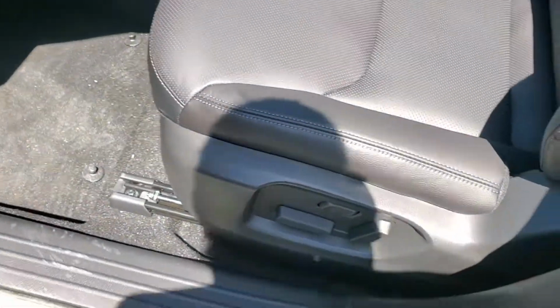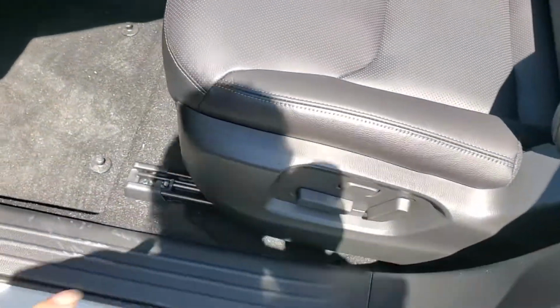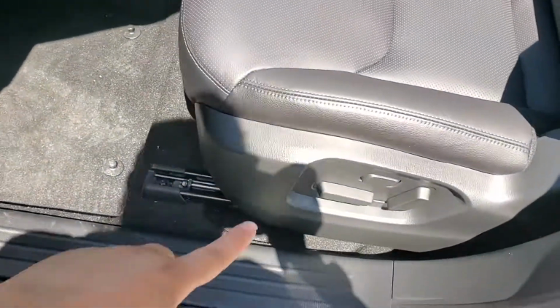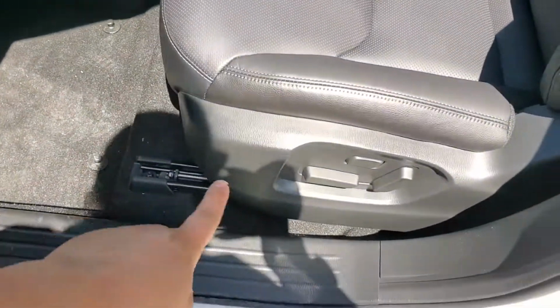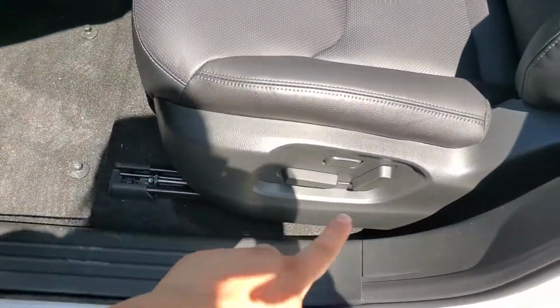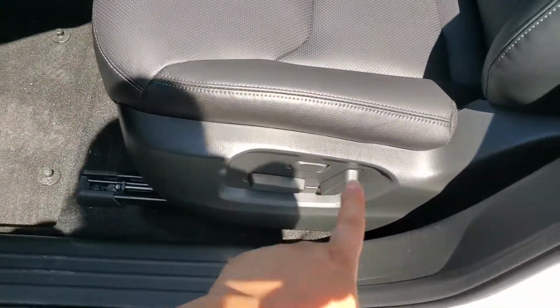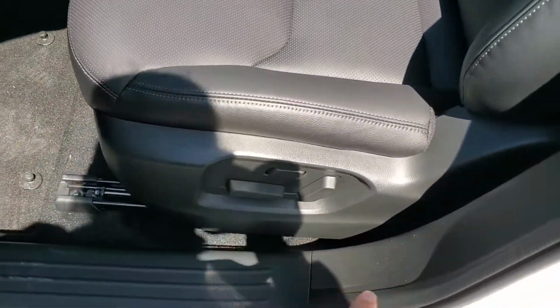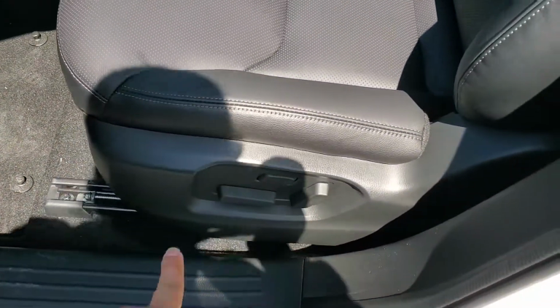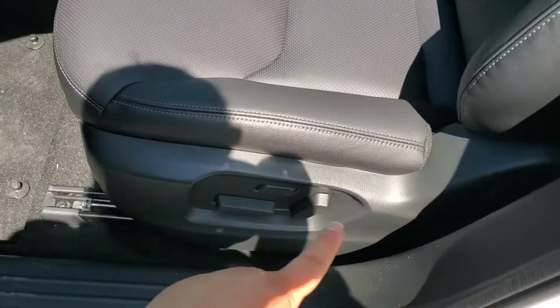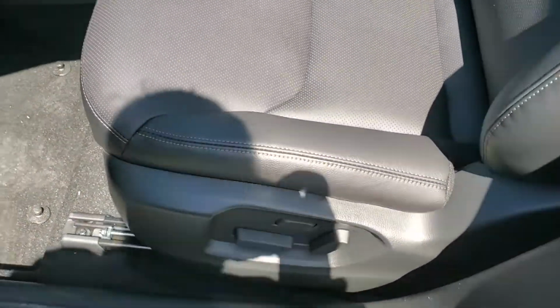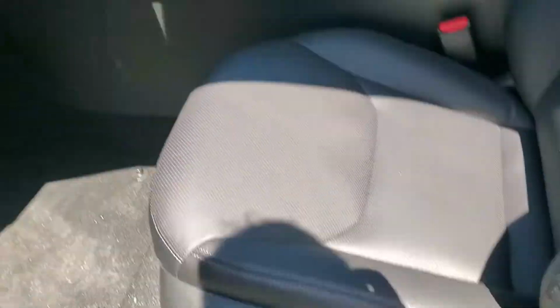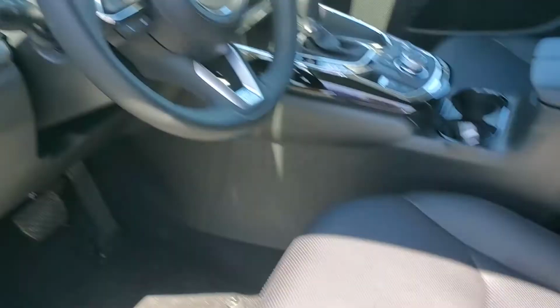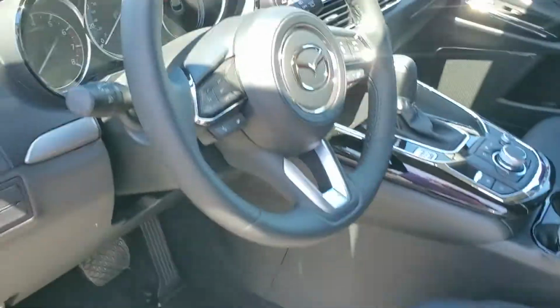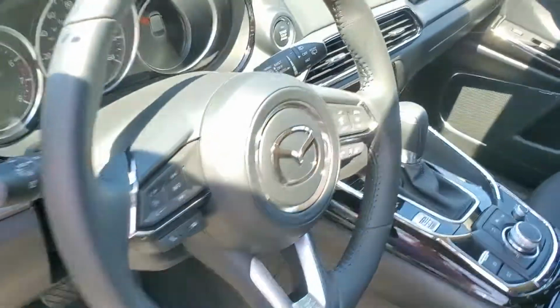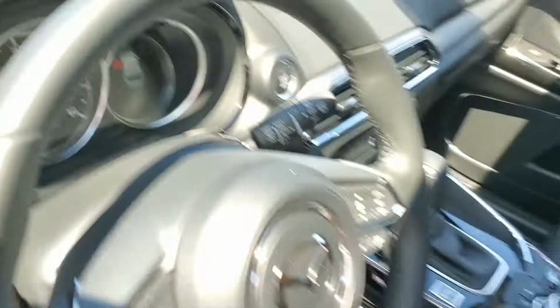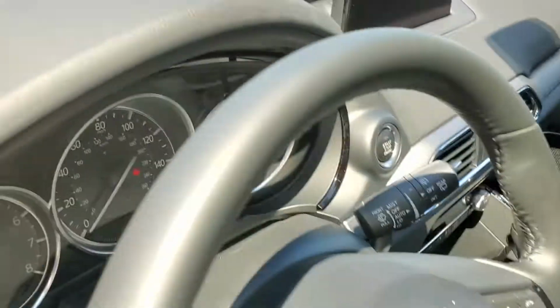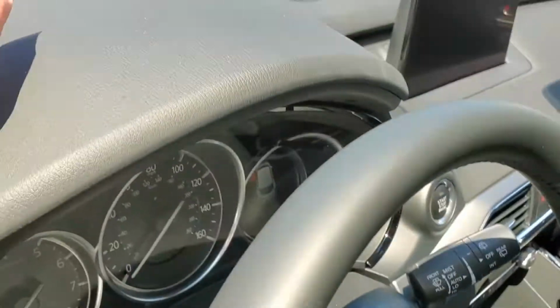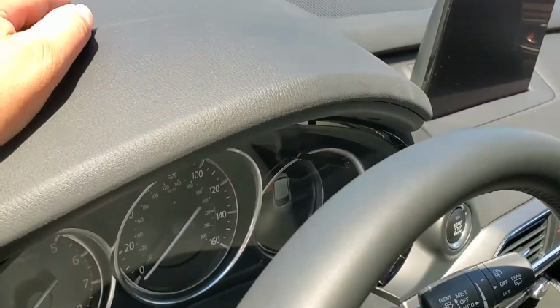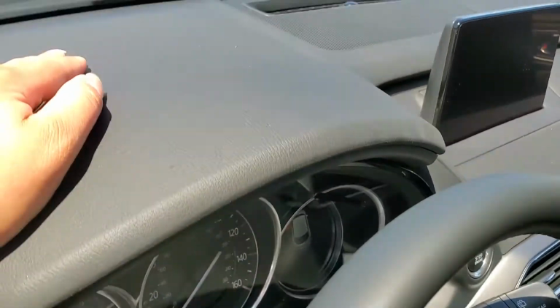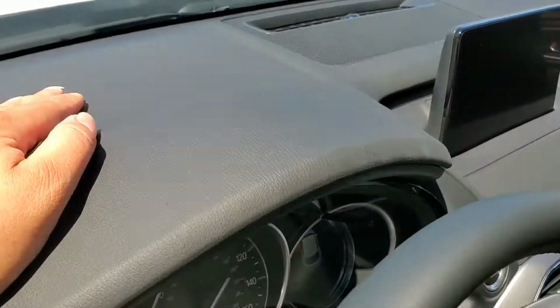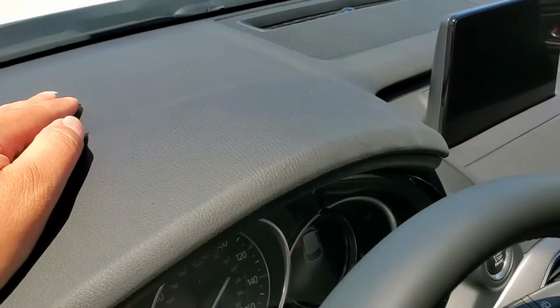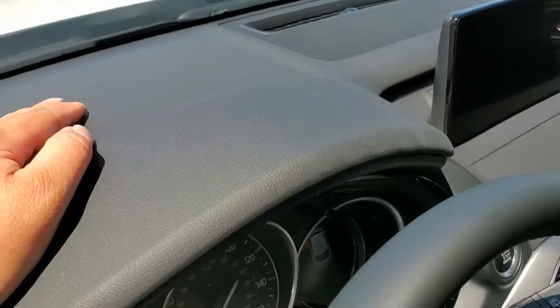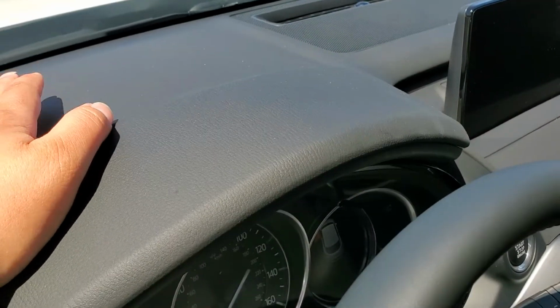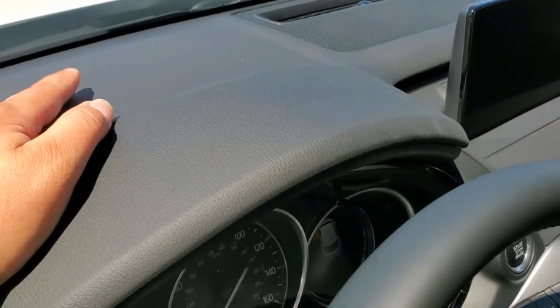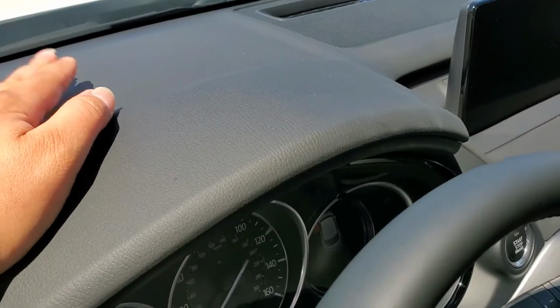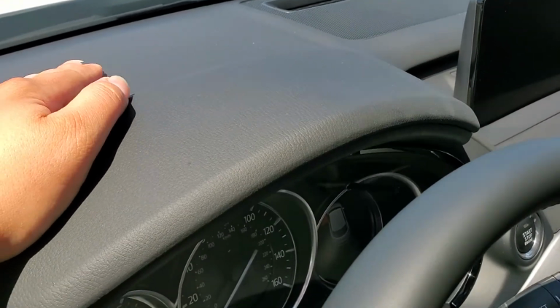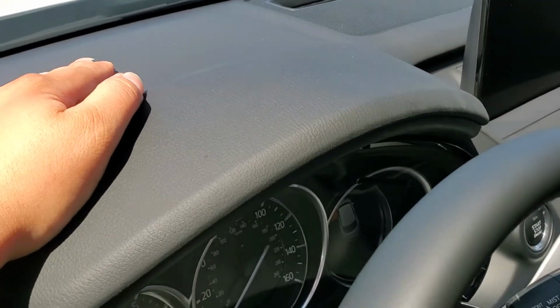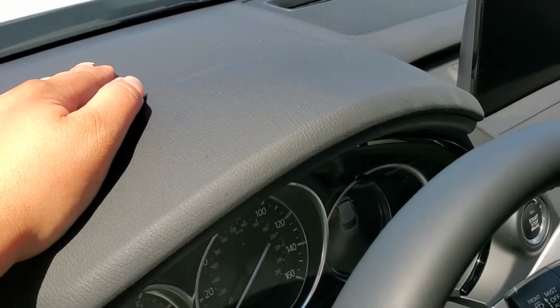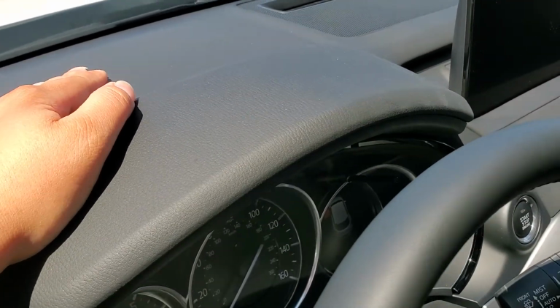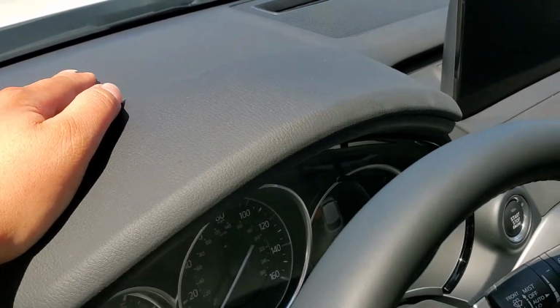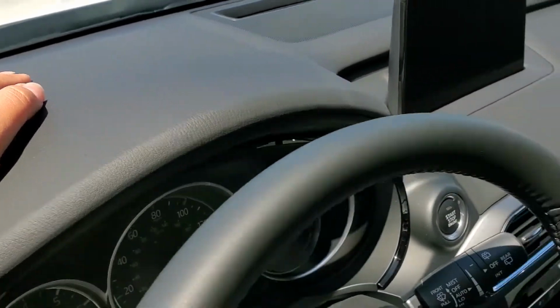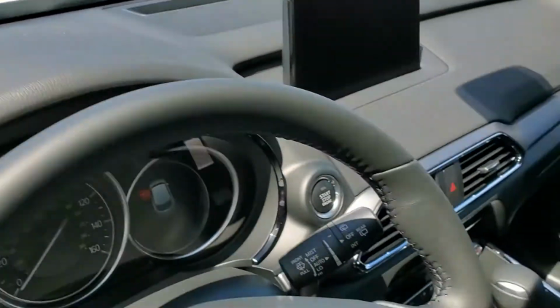No memory seats, though you still have the power seats. Over here, you don't have the heads-up display.